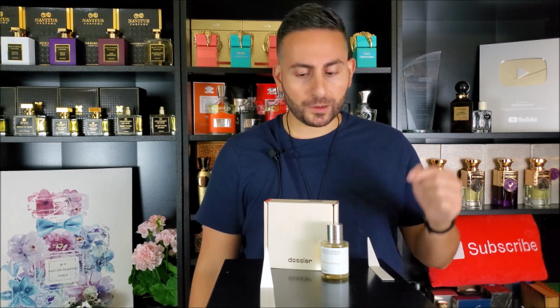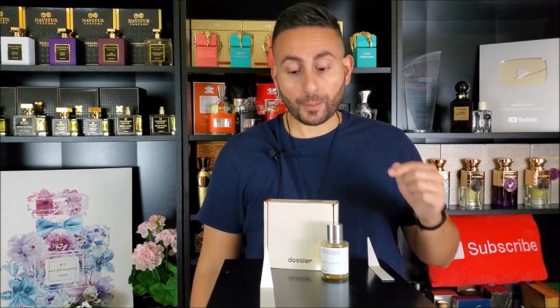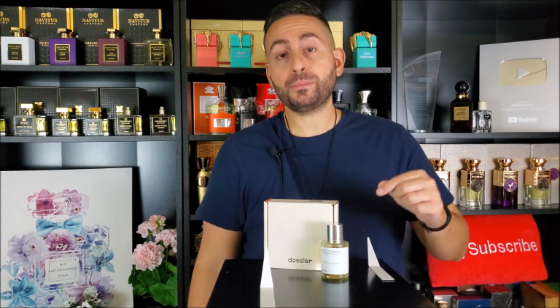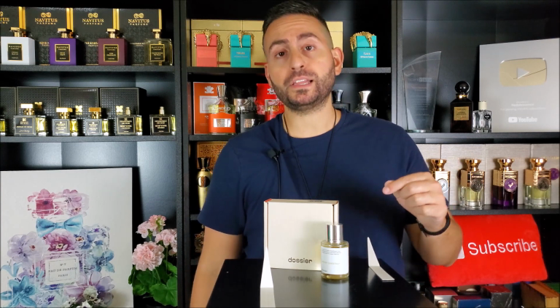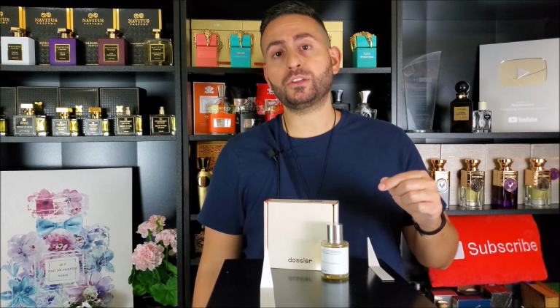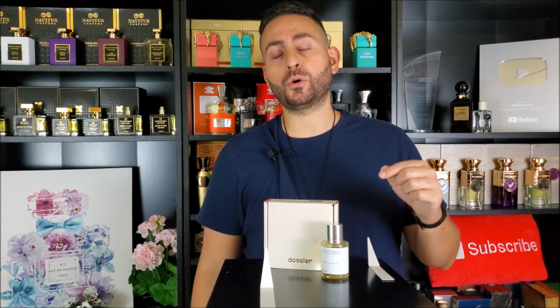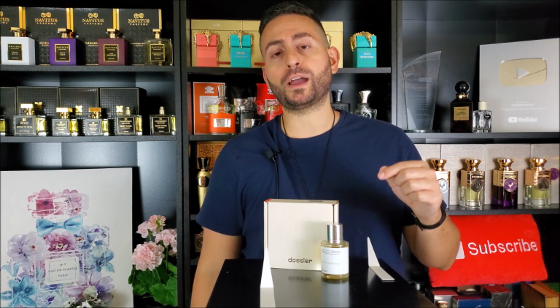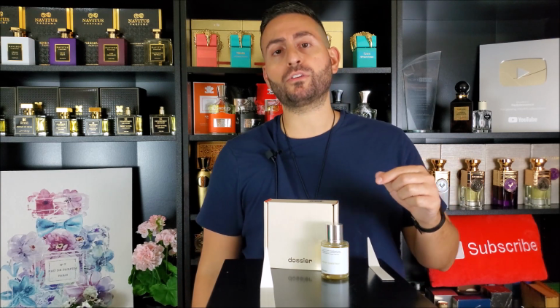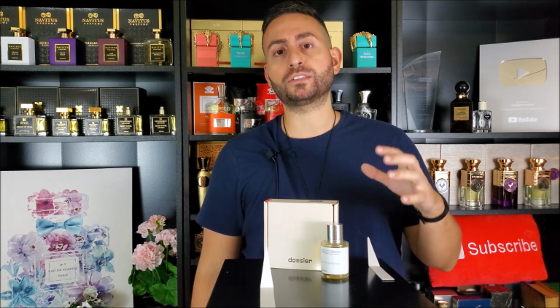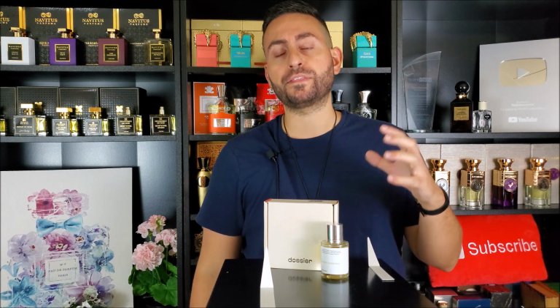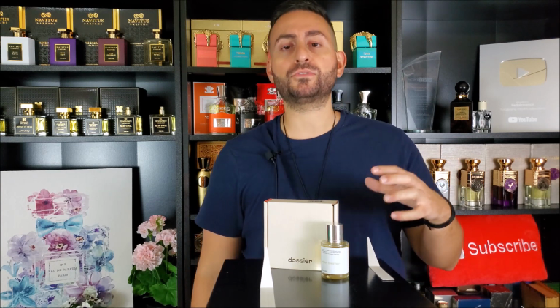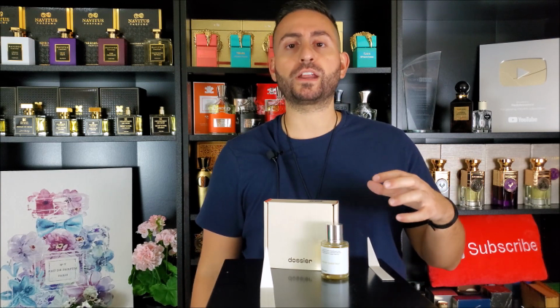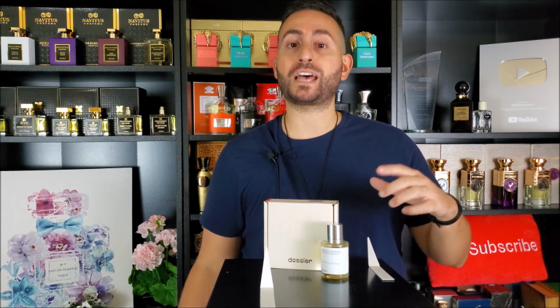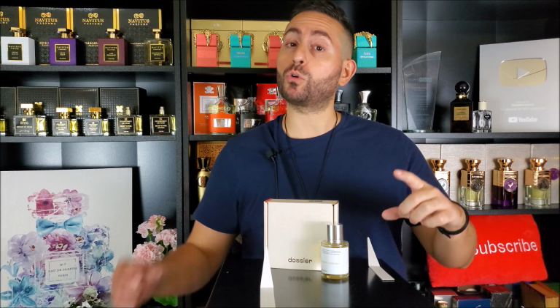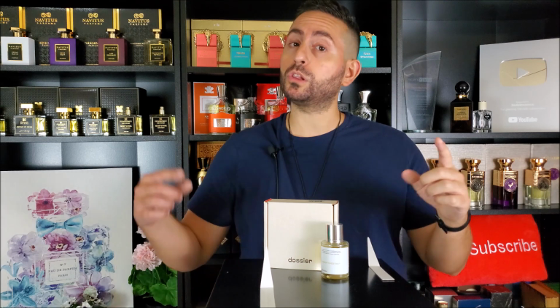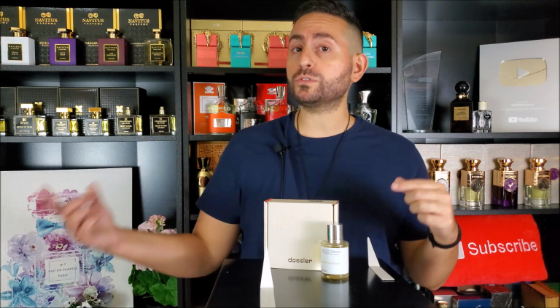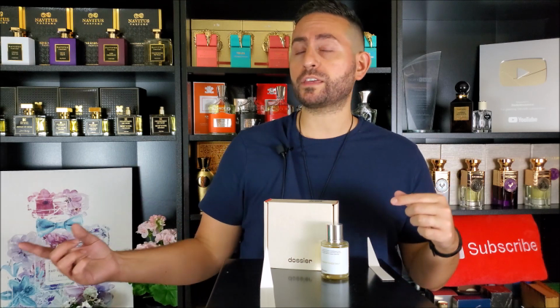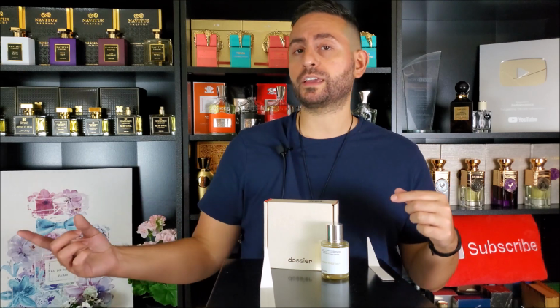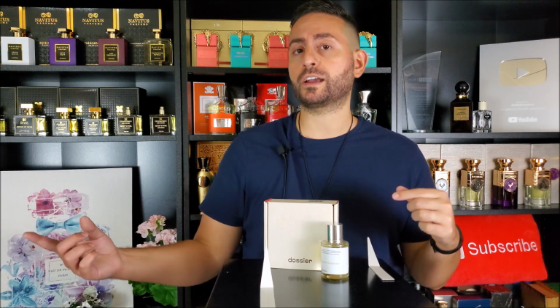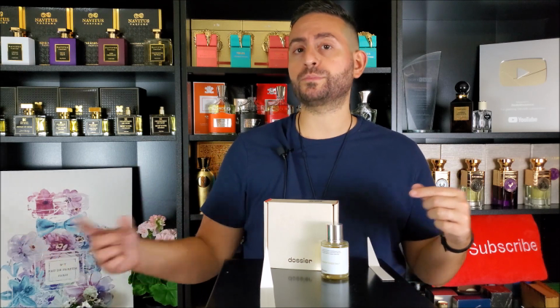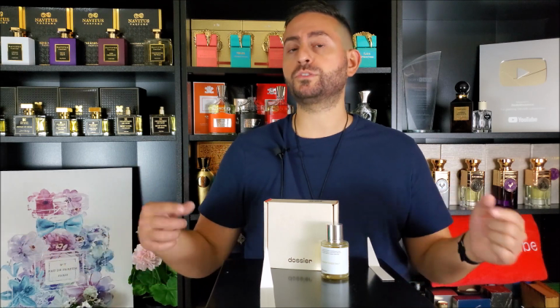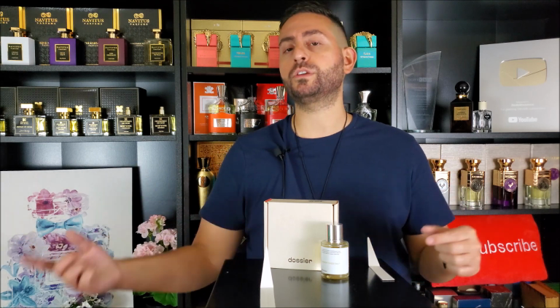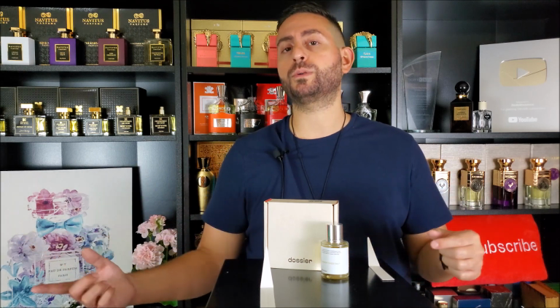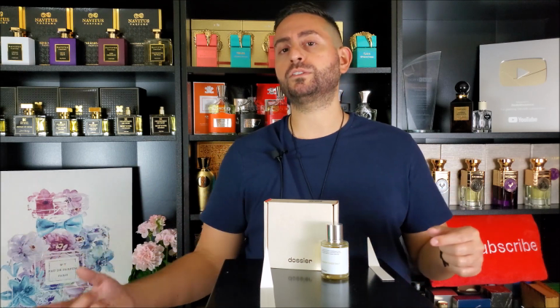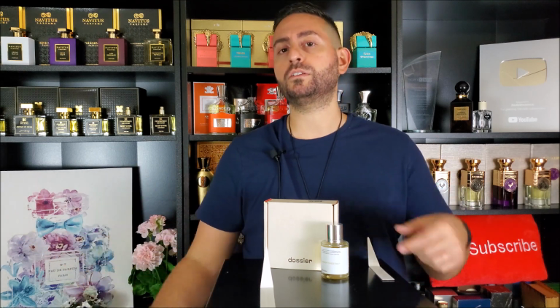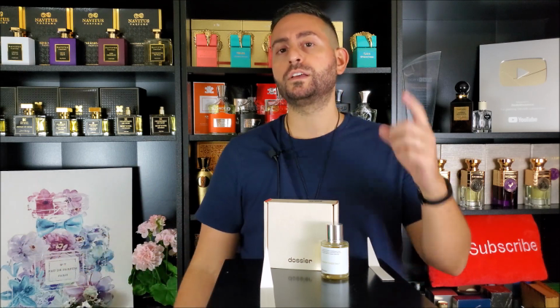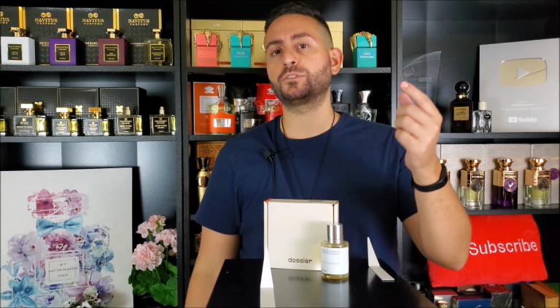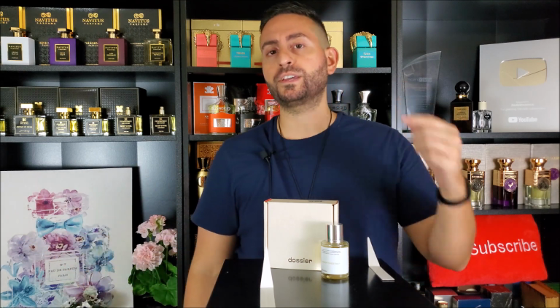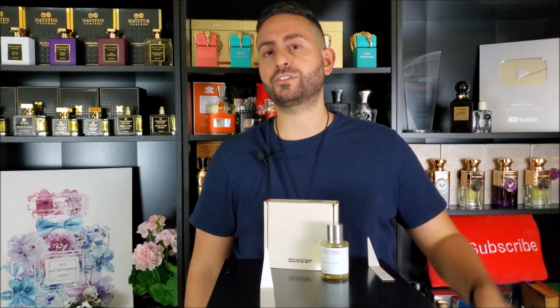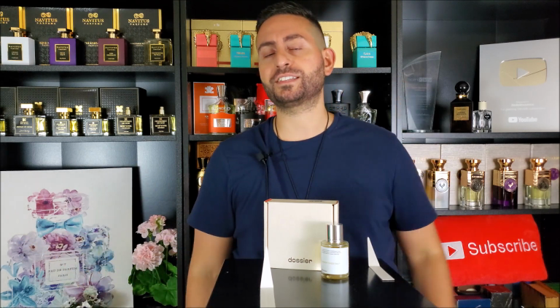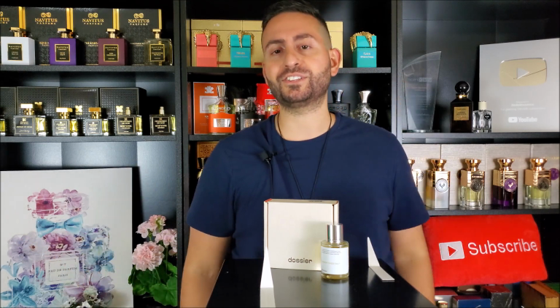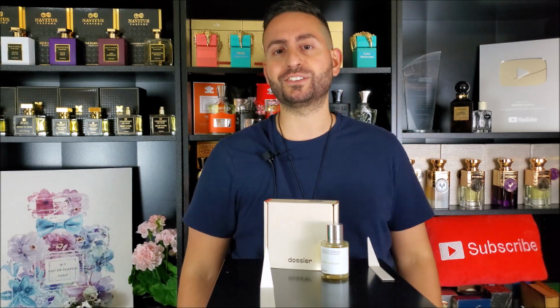I'm going to be letting you know my thoughts on this fragrance, how close I think it comes to the original, so make sure to stay tuned.